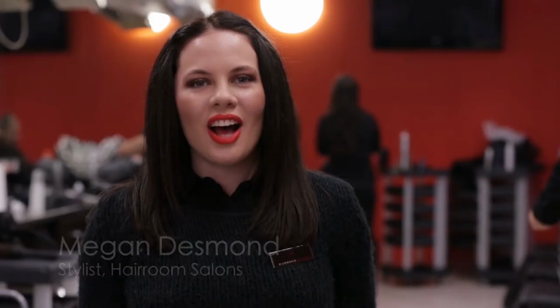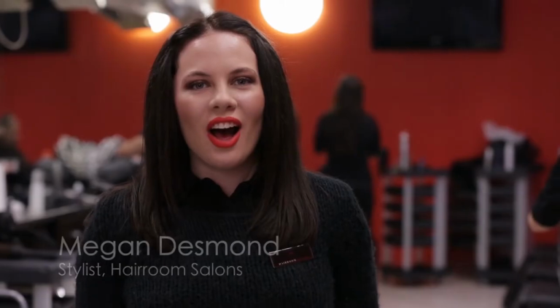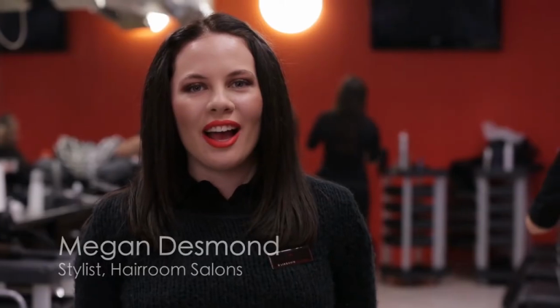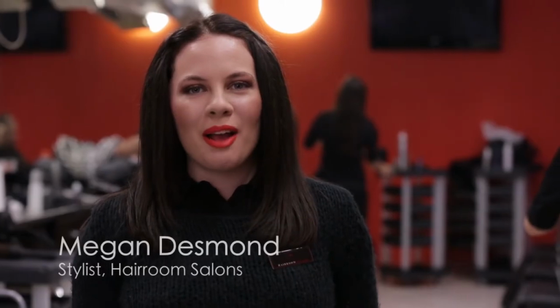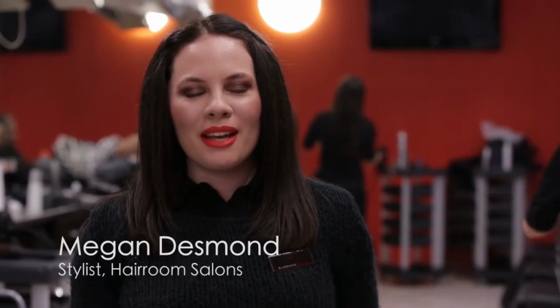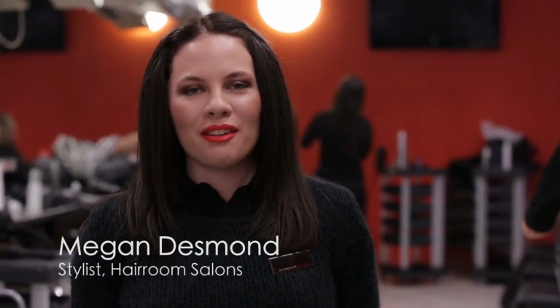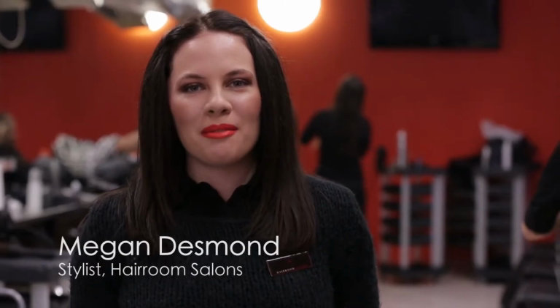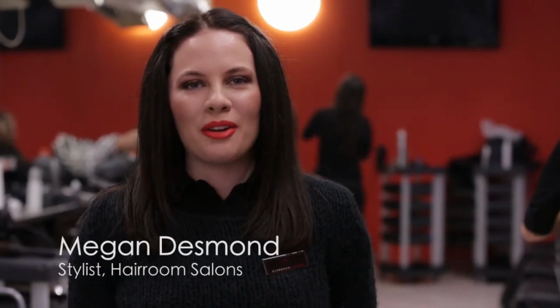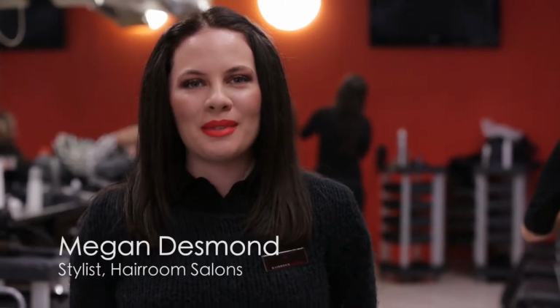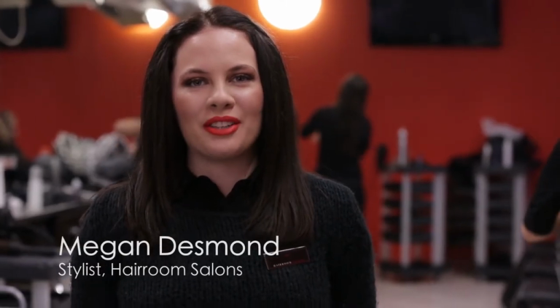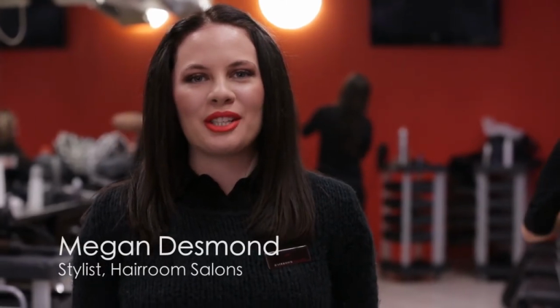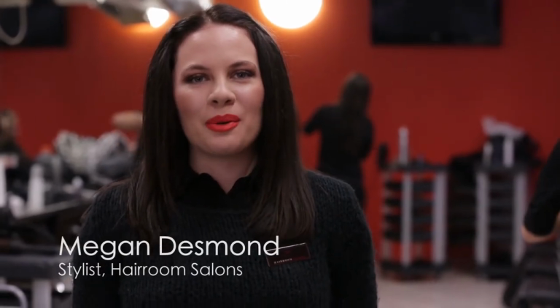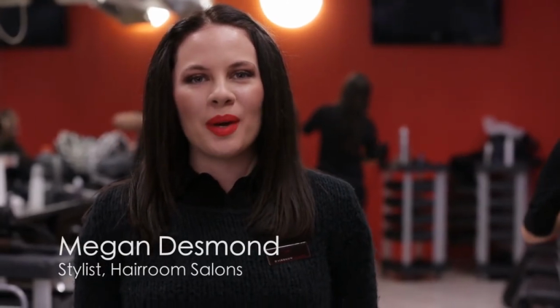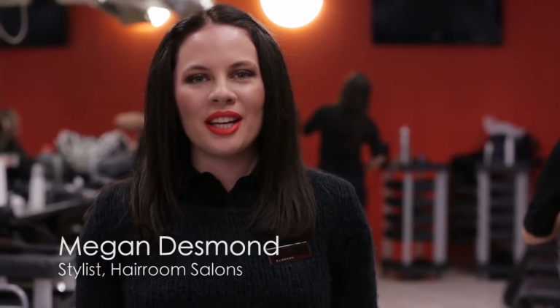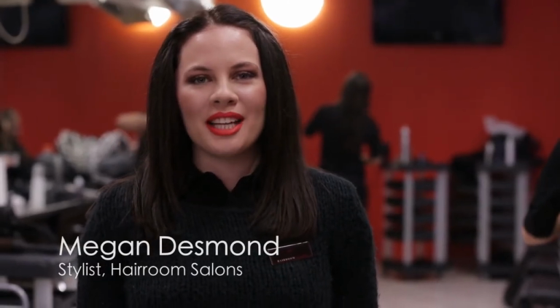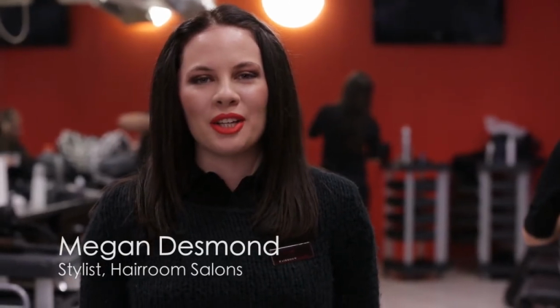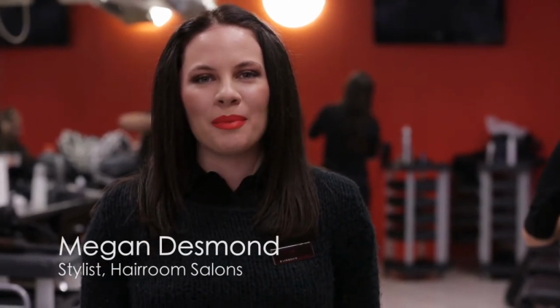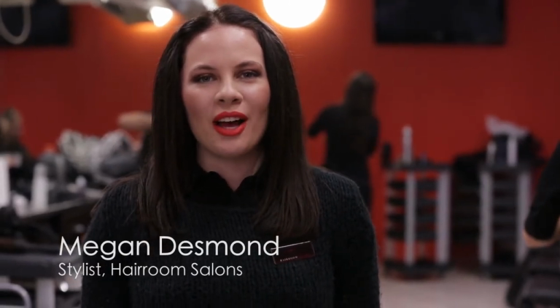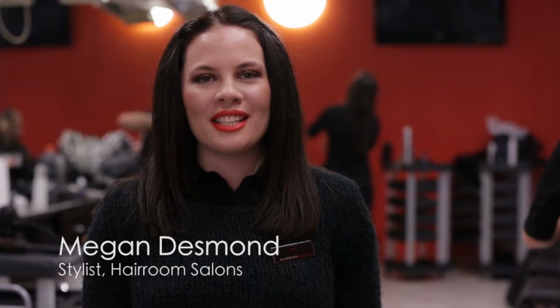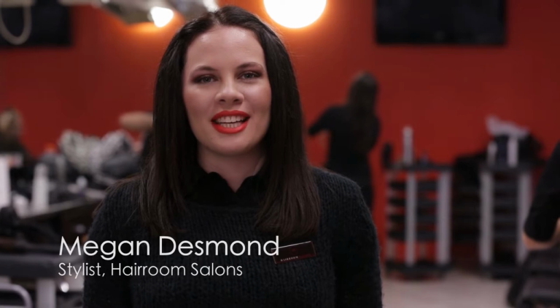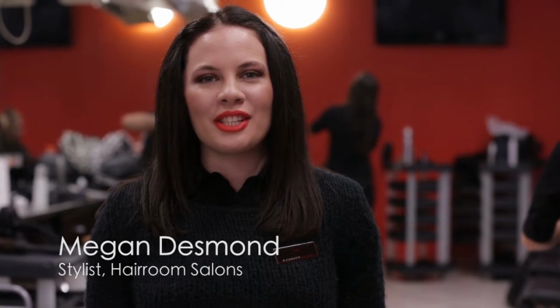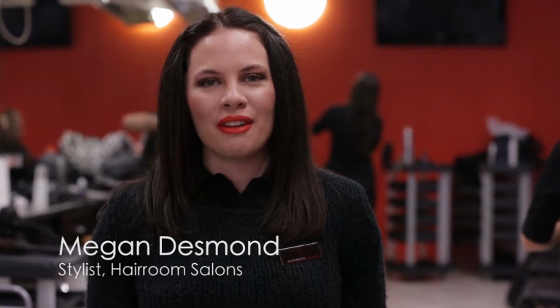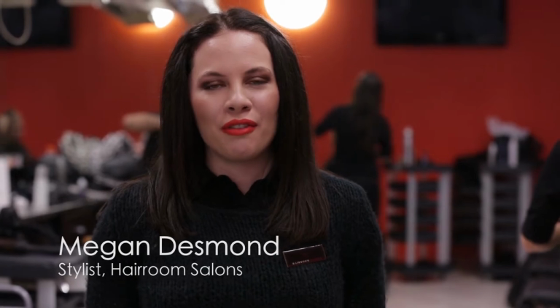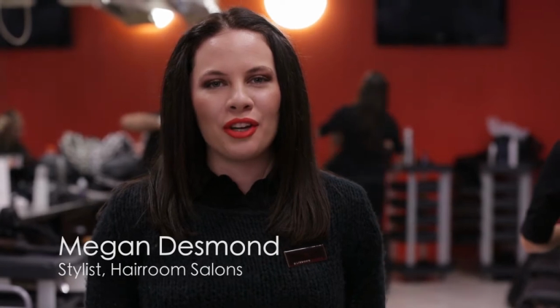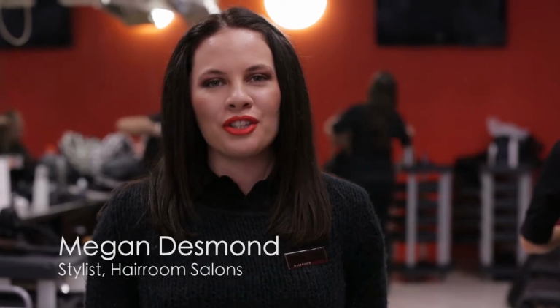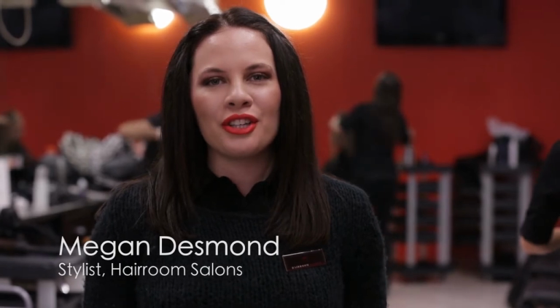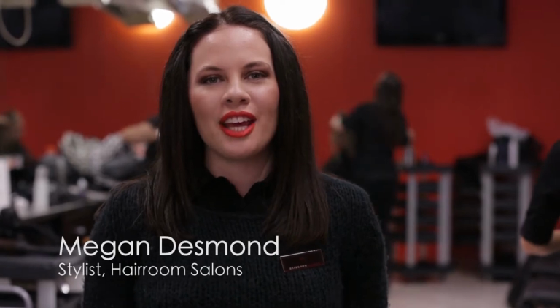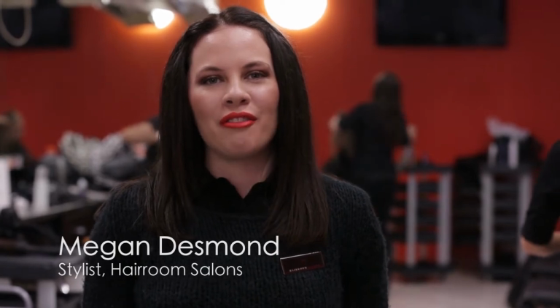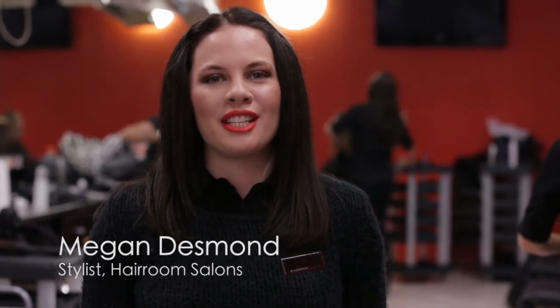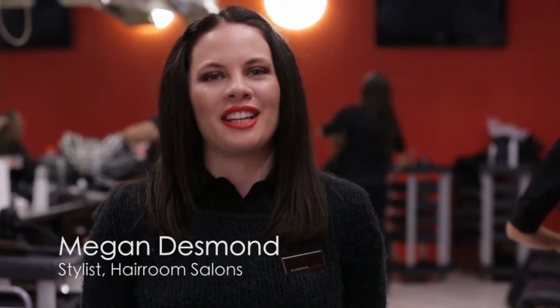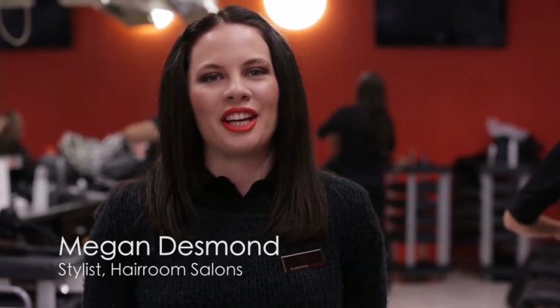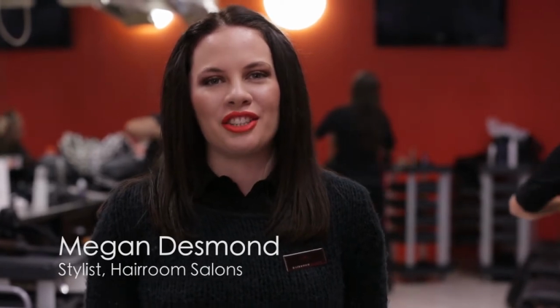Hi, I'm Megan from Harem Salons. We're going to take you behind the scenes of our photo shoot, the Everyday Collection.